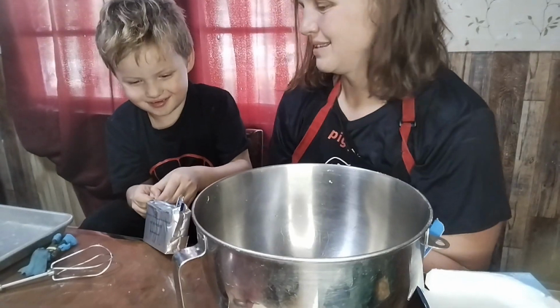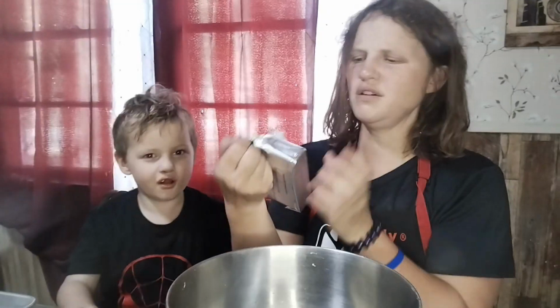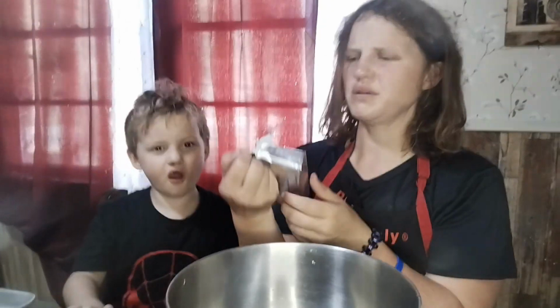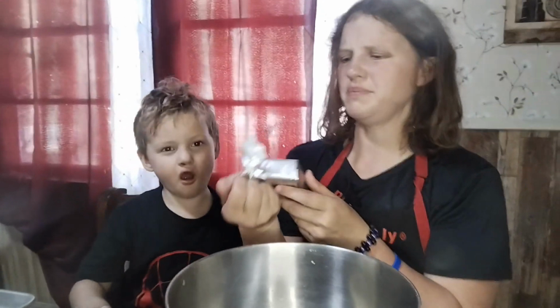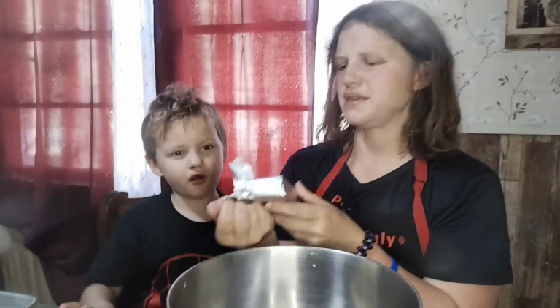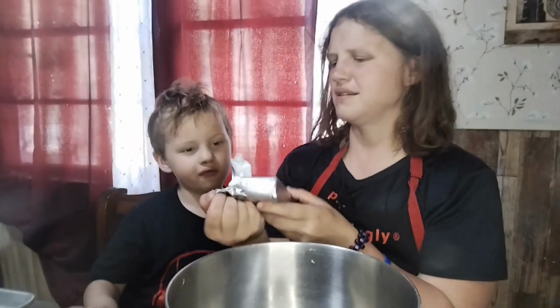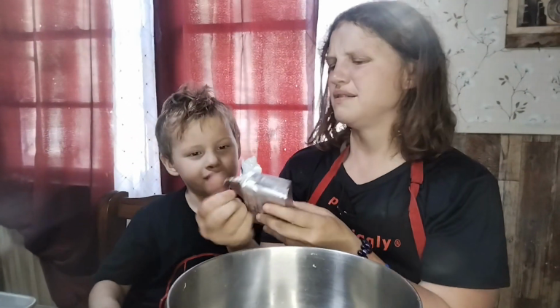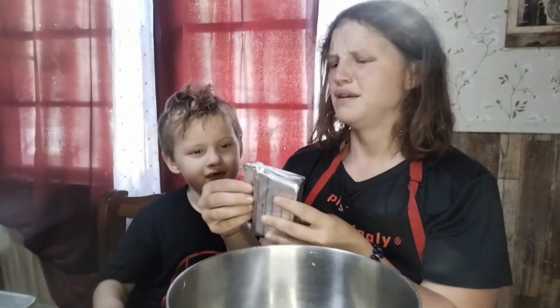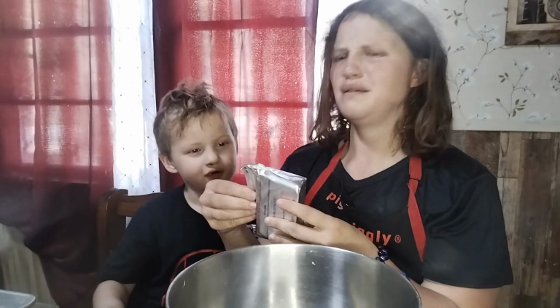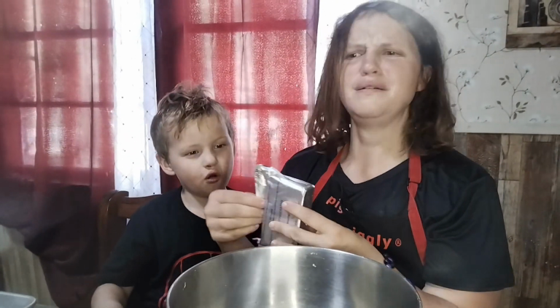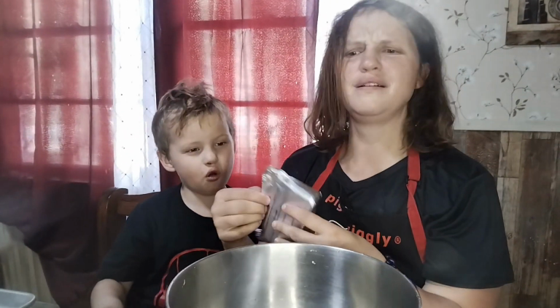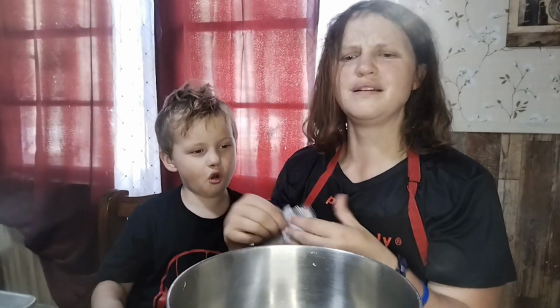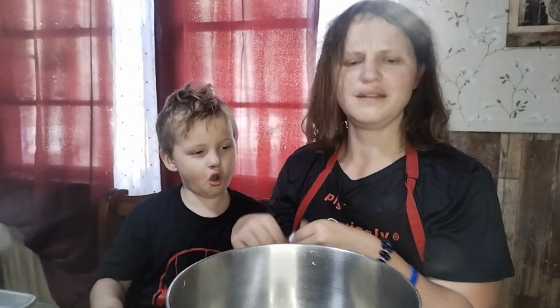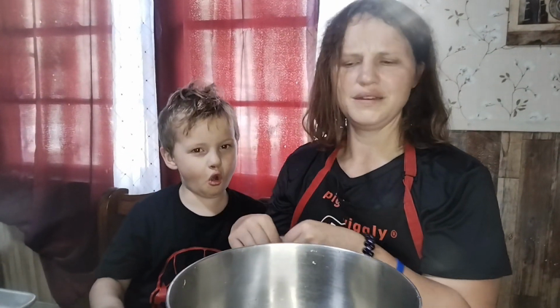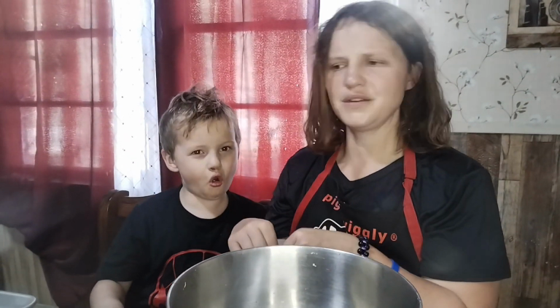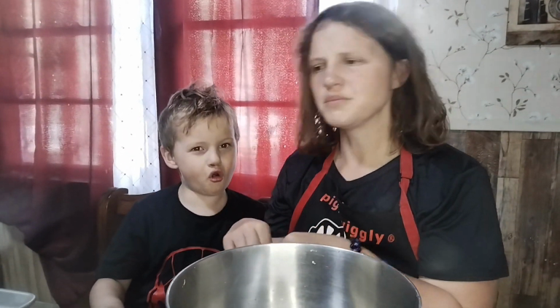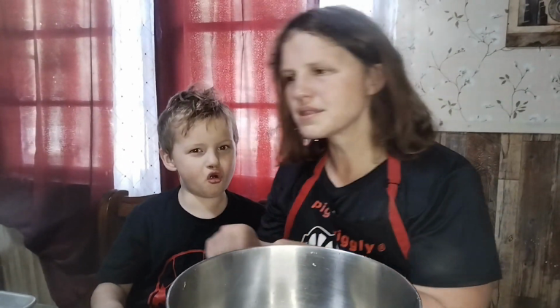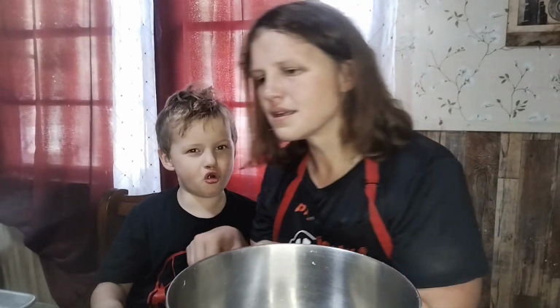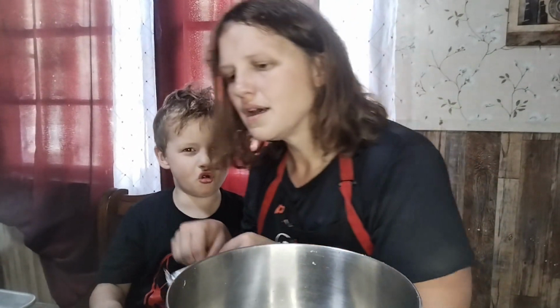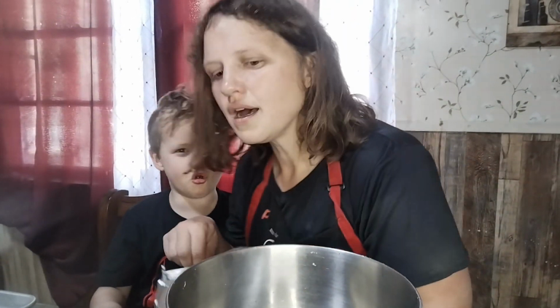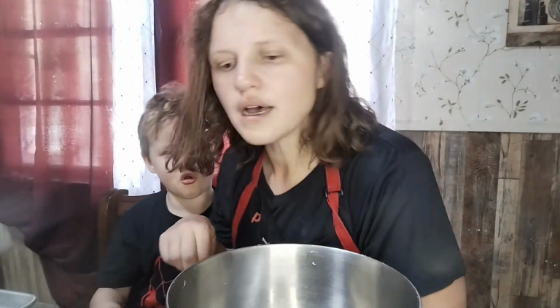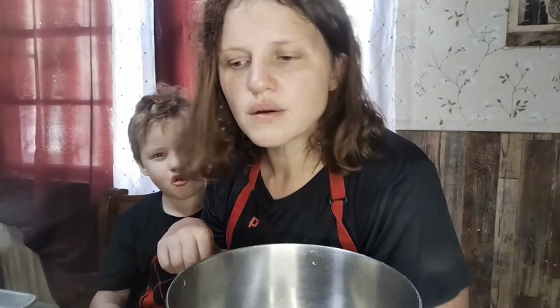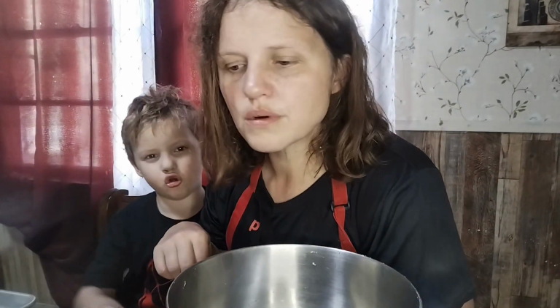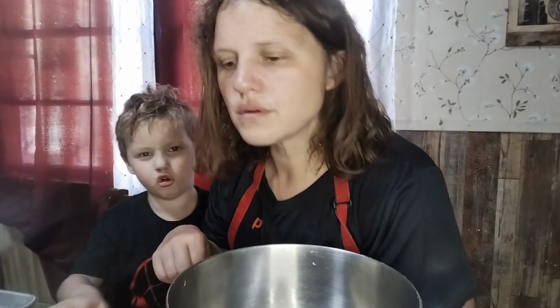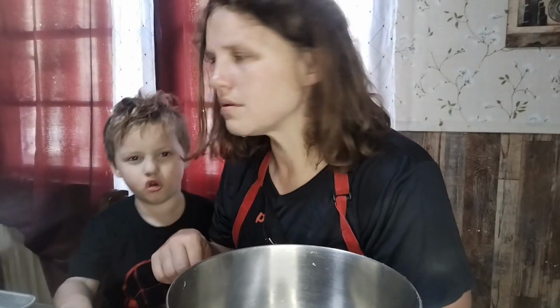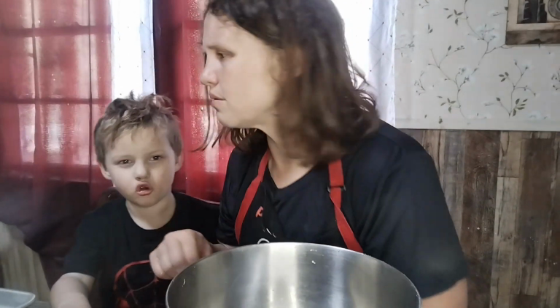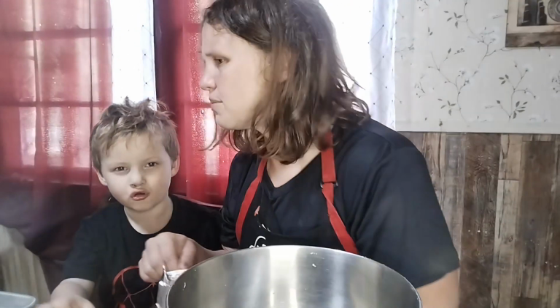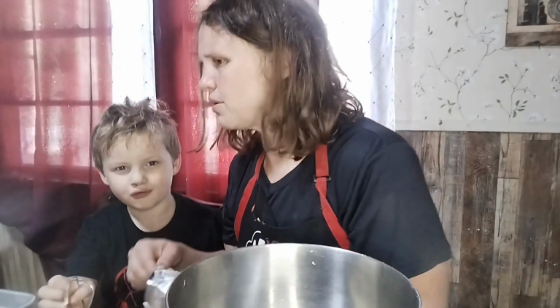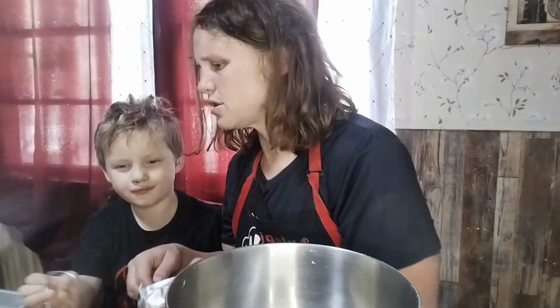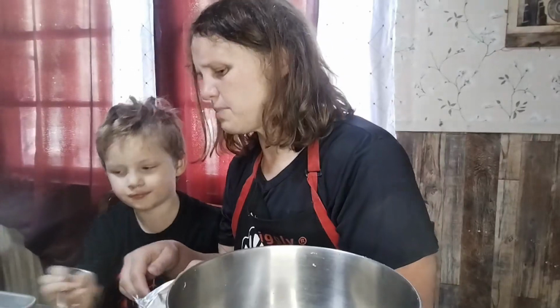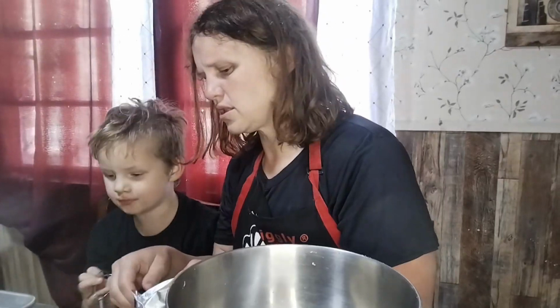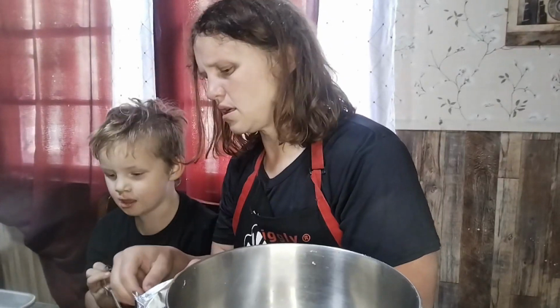Oh, I ripped it. Where's my orange spatula?